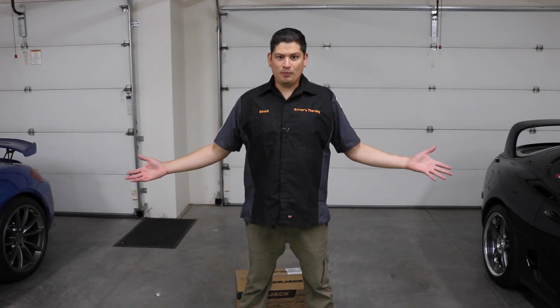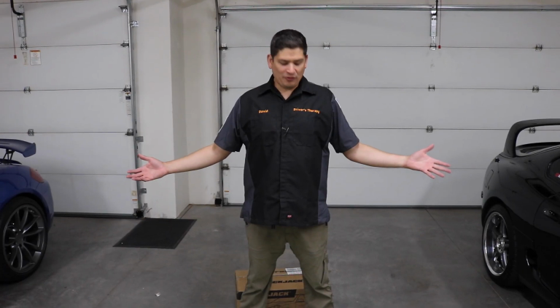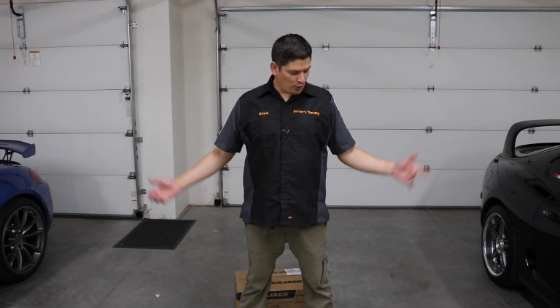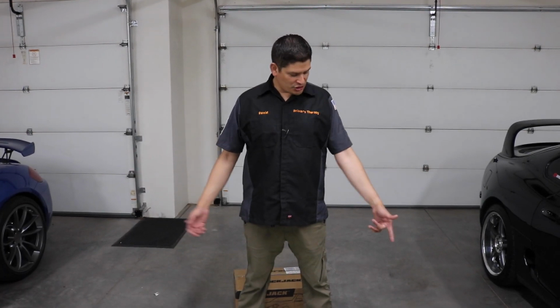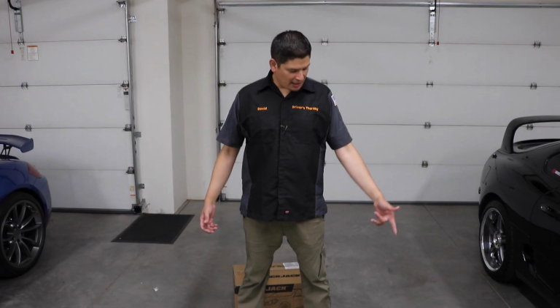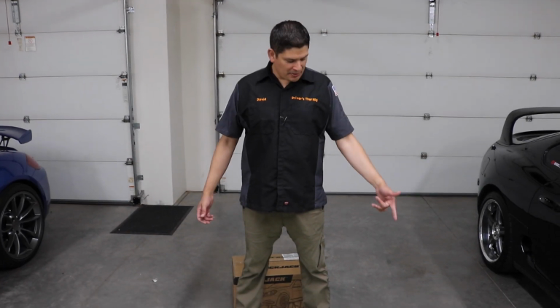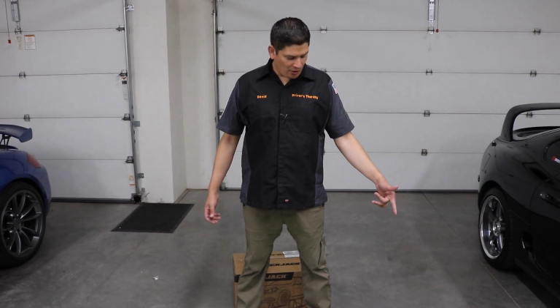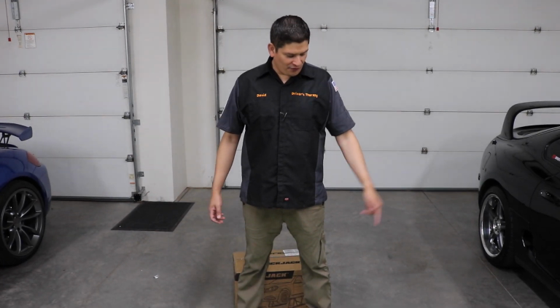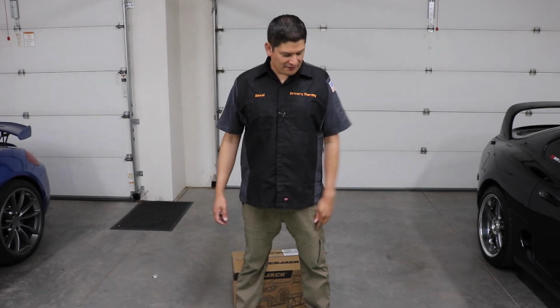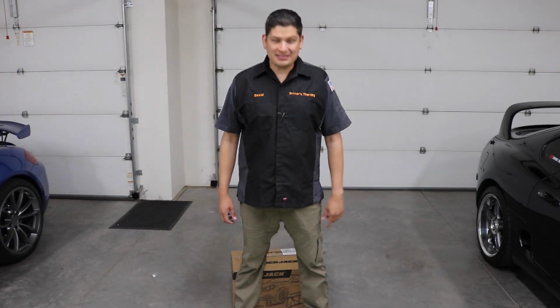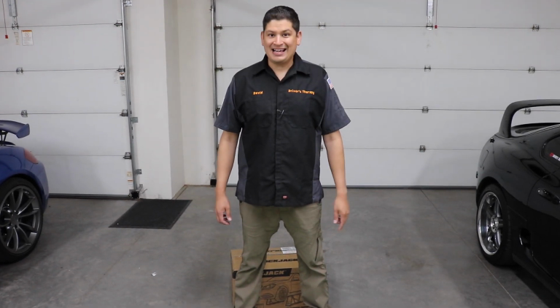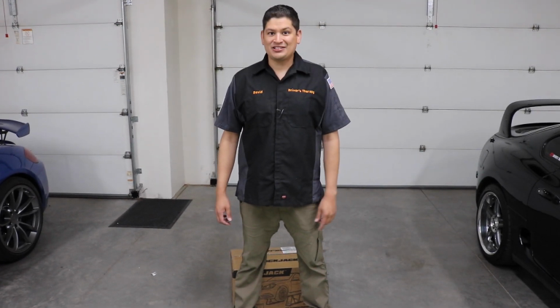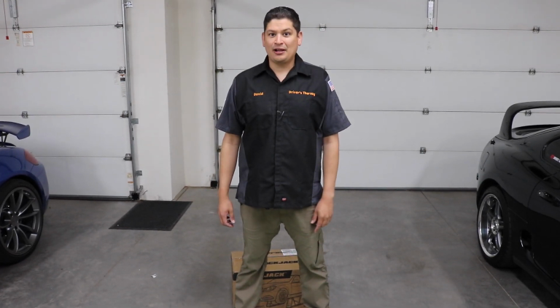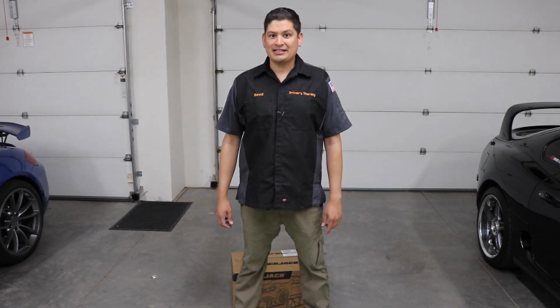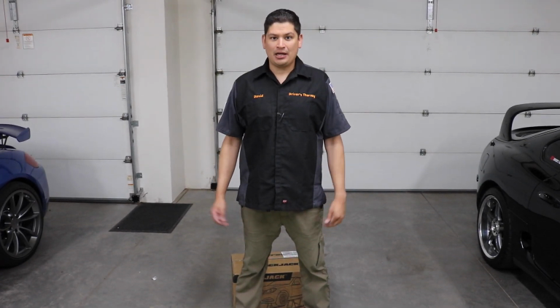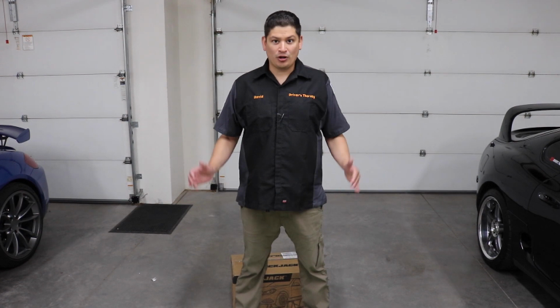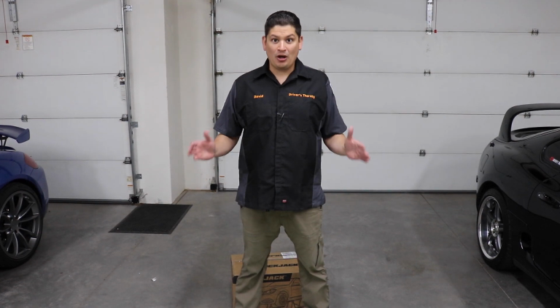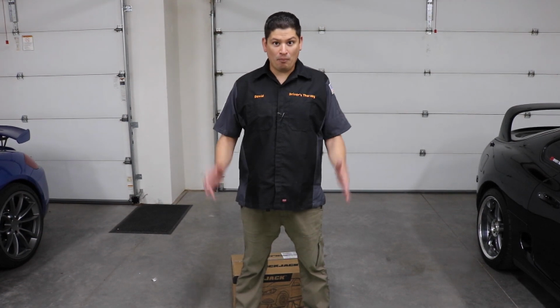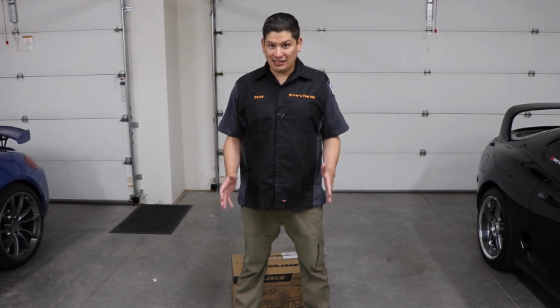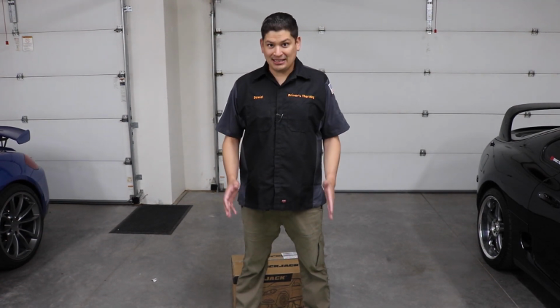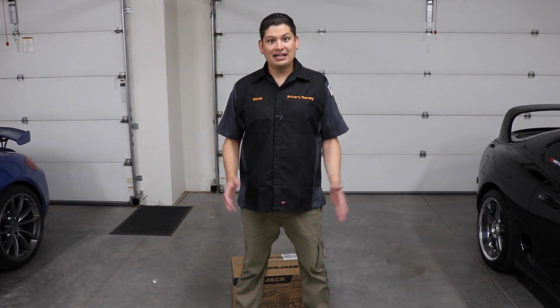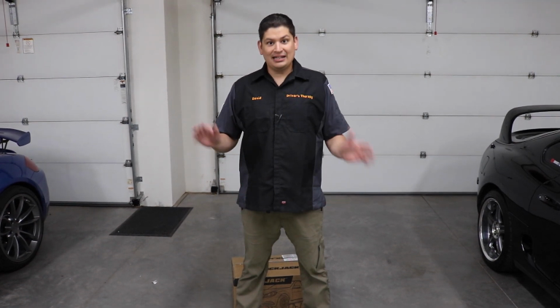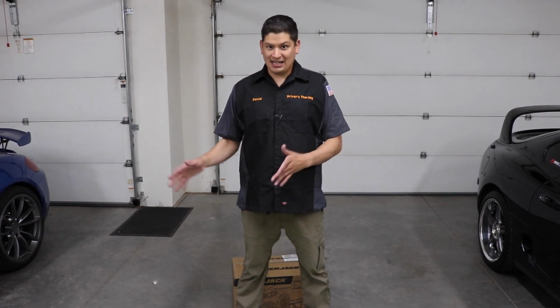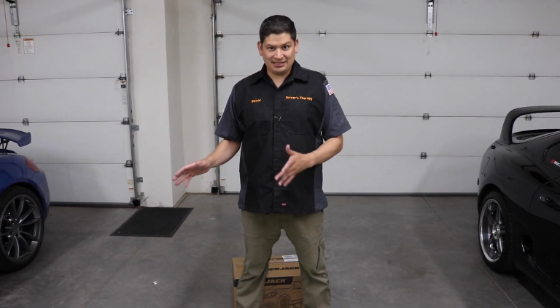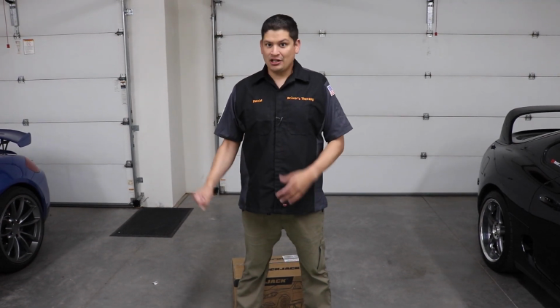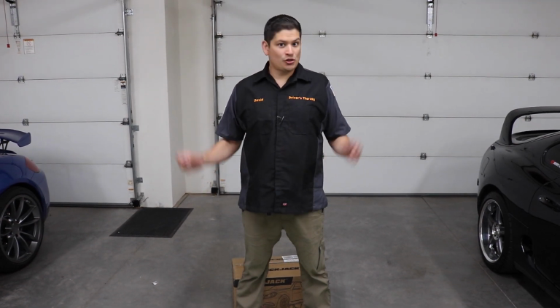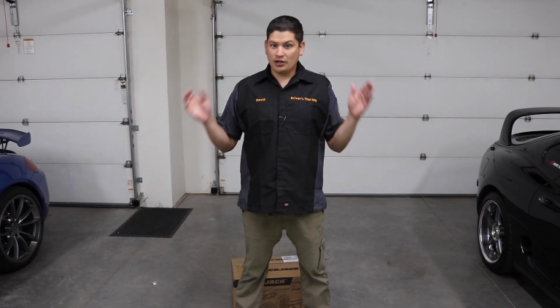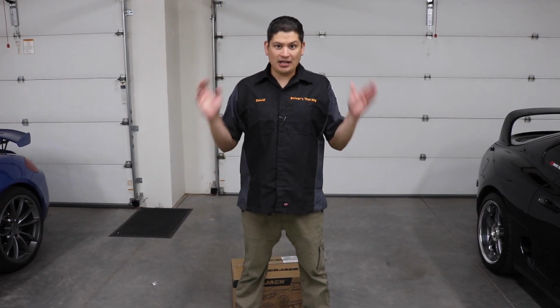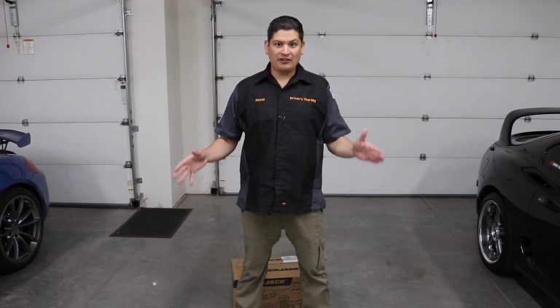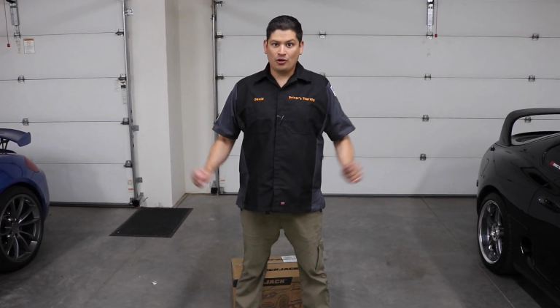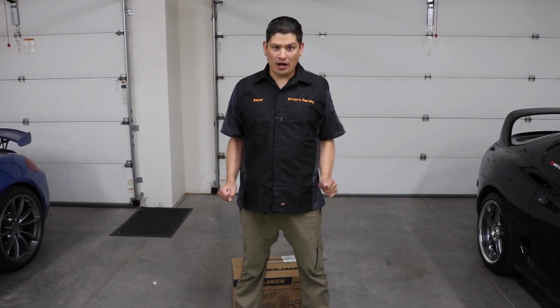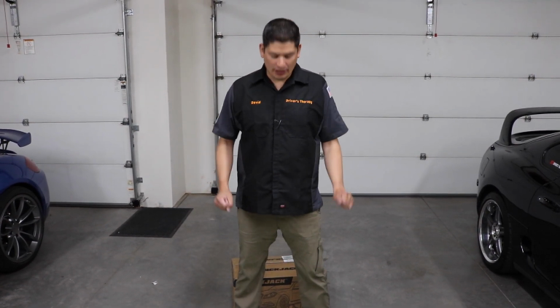We bought the QuickJack BL5000 SLX and we're going to be unboxing it and then testing it. Let's go ahead and dive in right away.